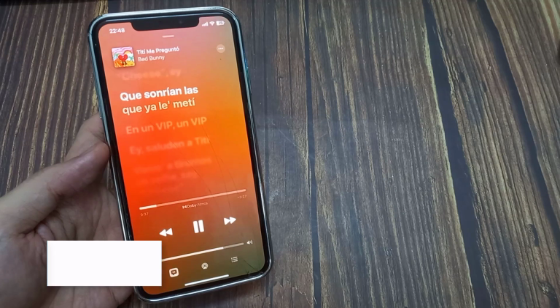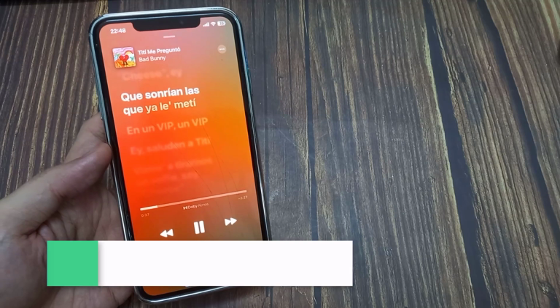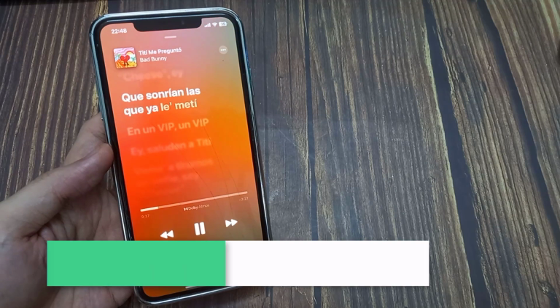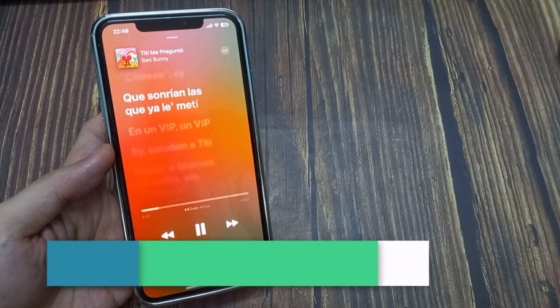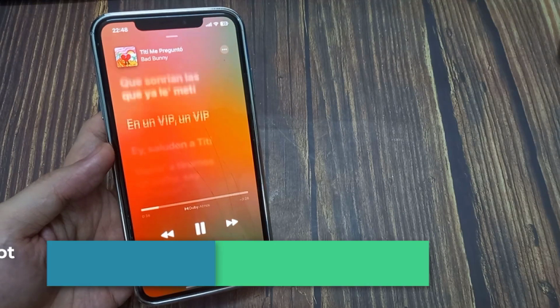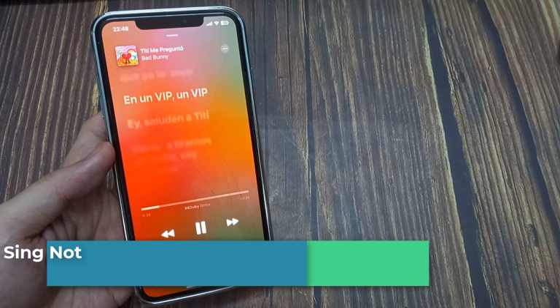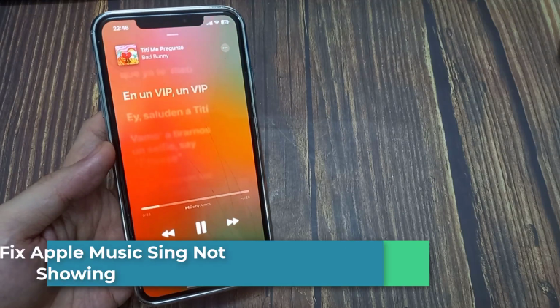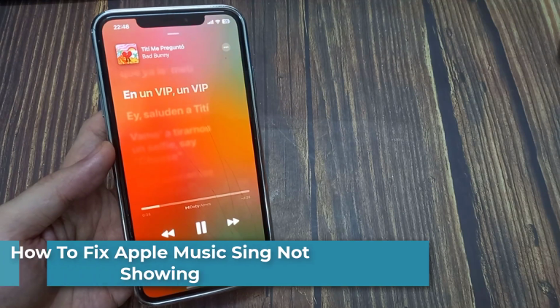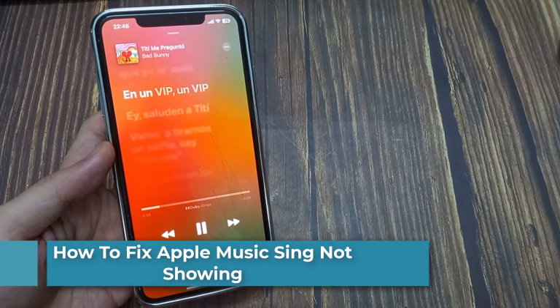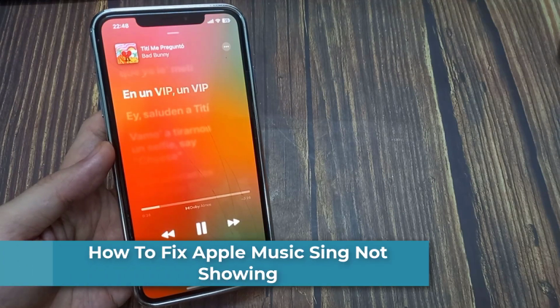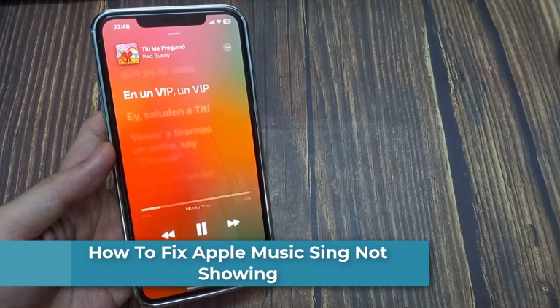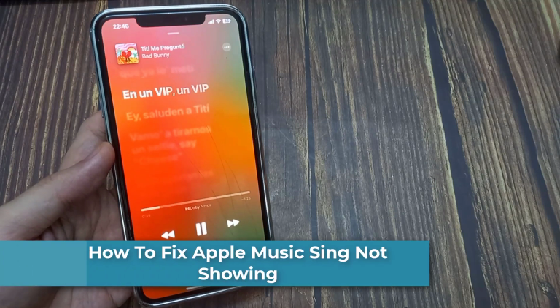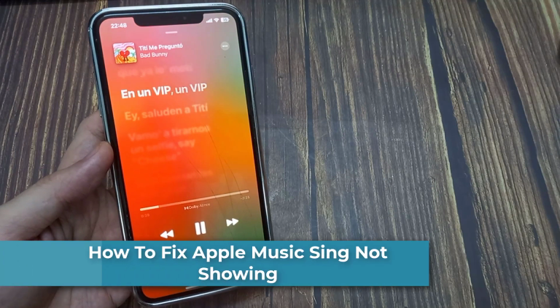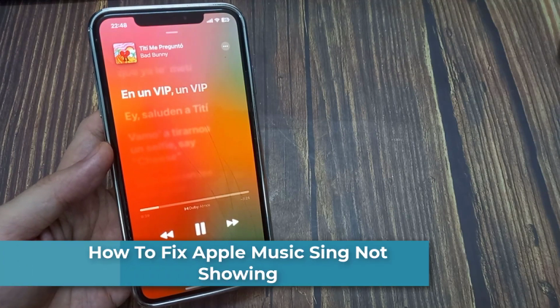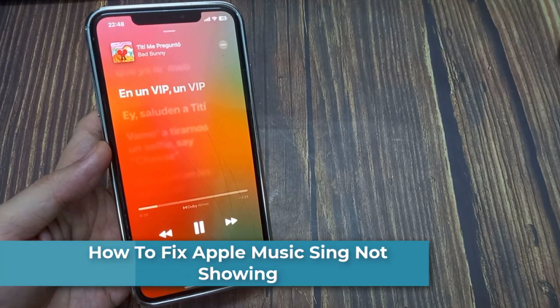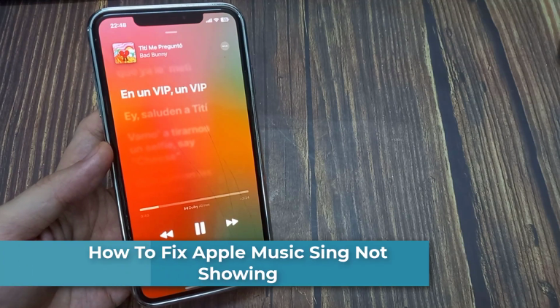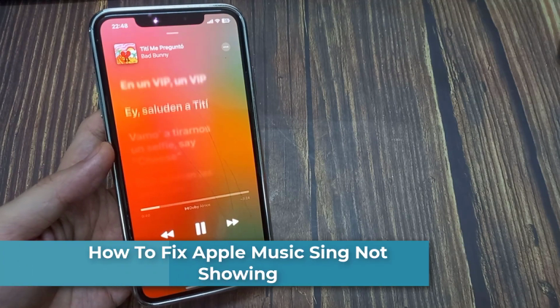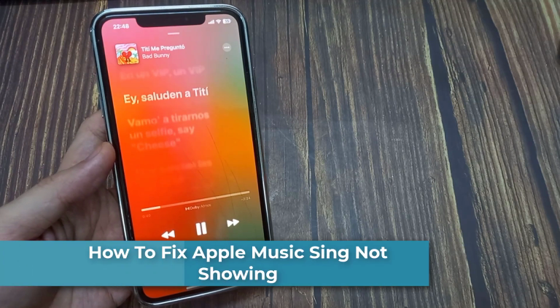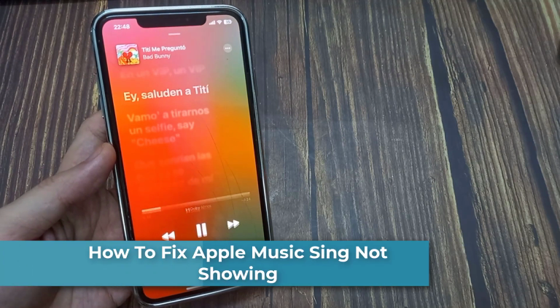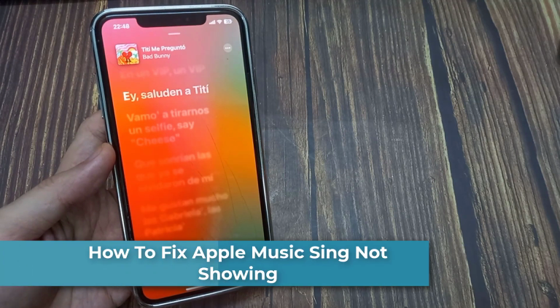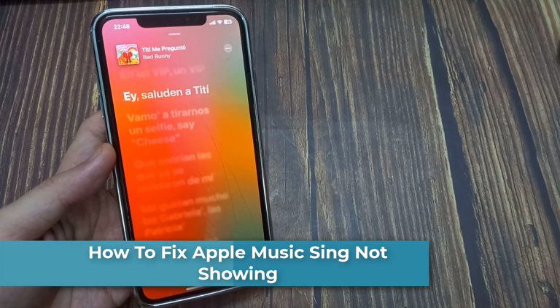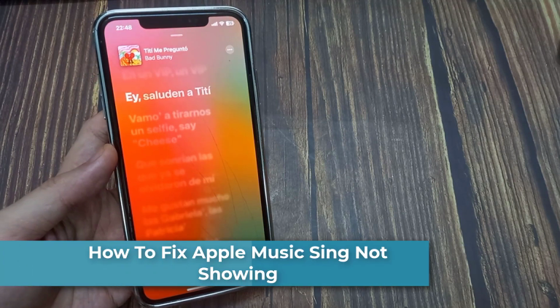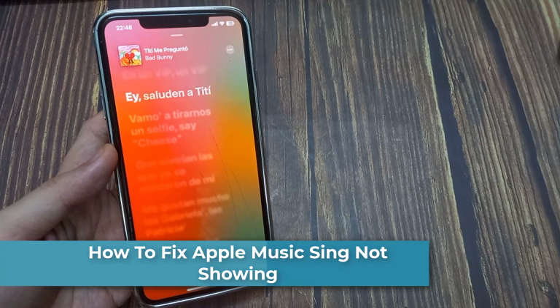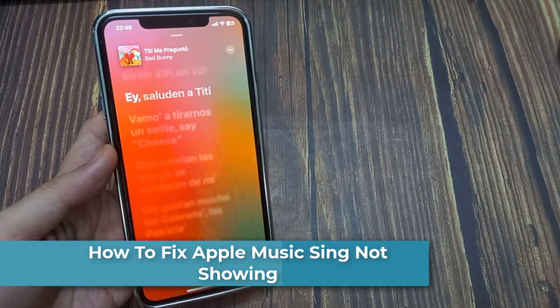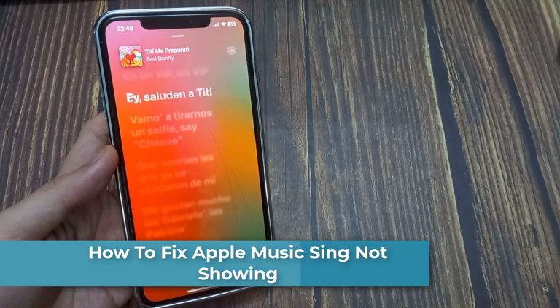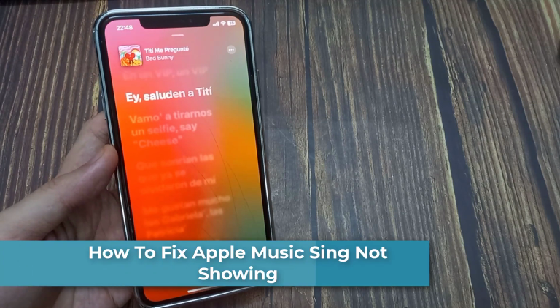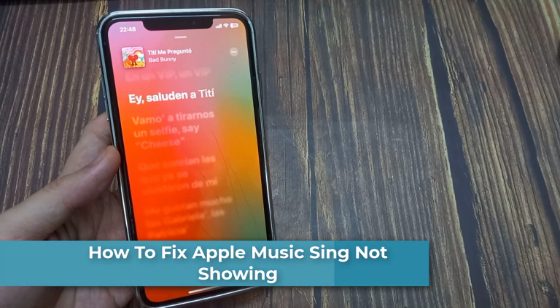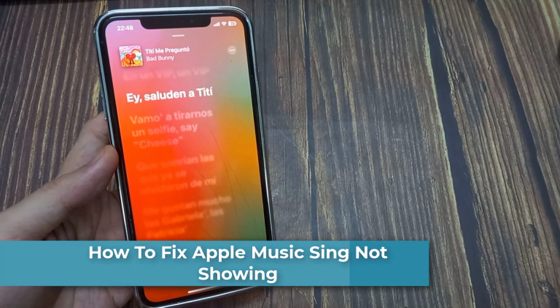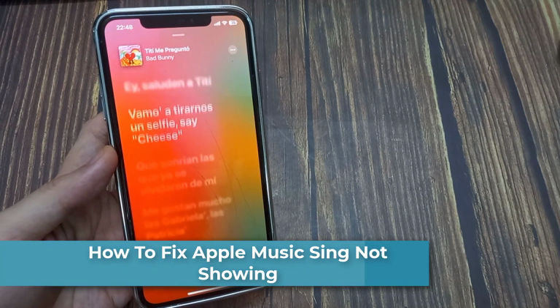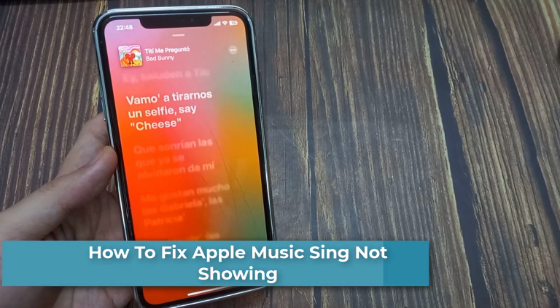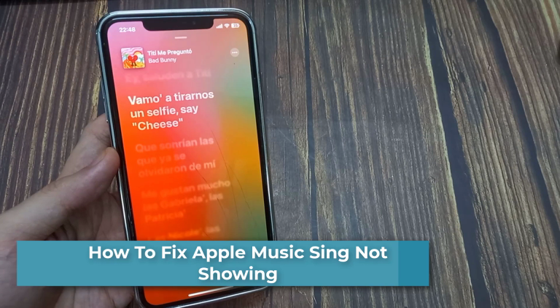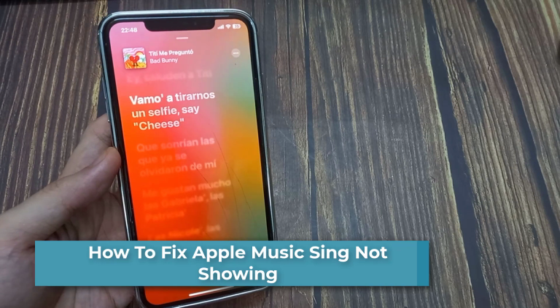Hi everyone! In this video, I show you how to fix Apple Music not working on your iPhone.